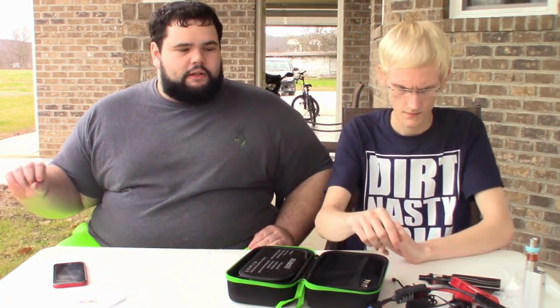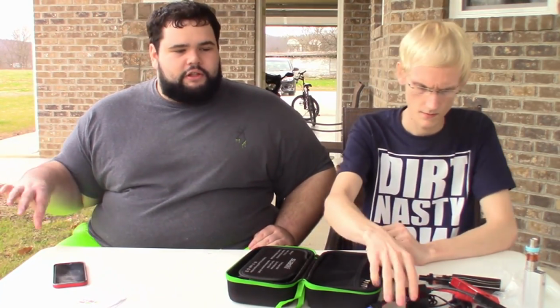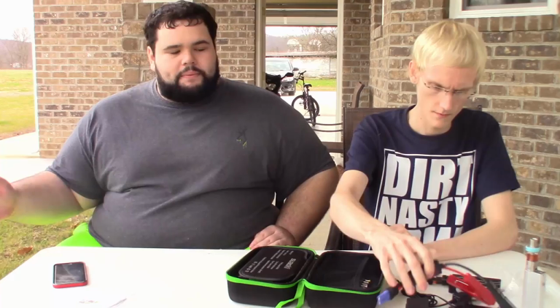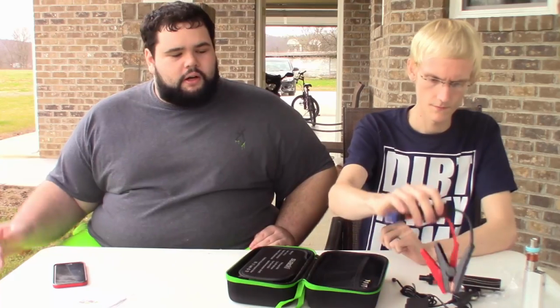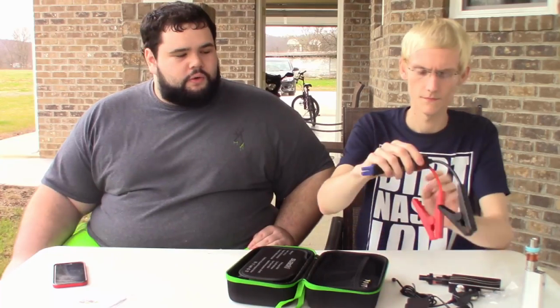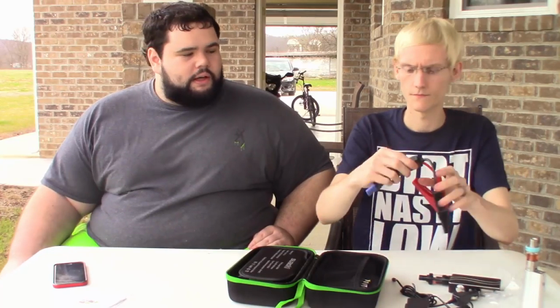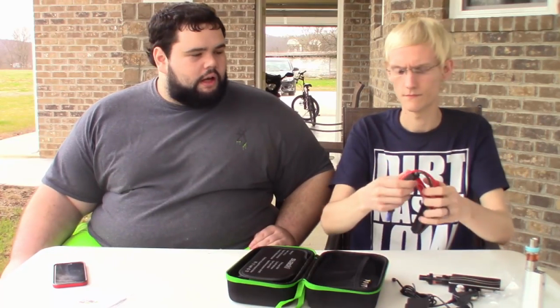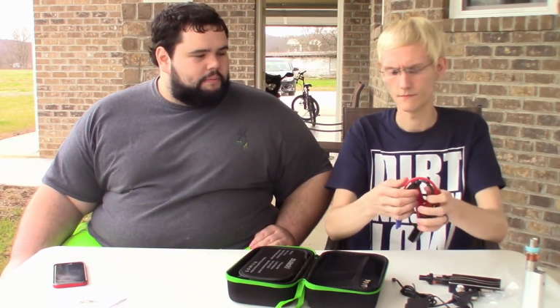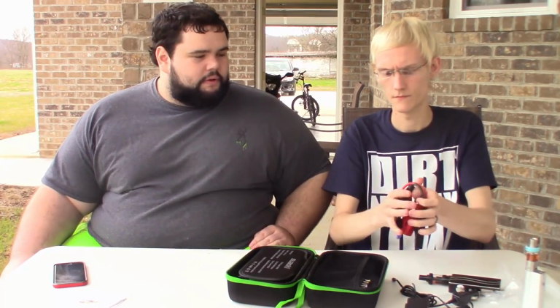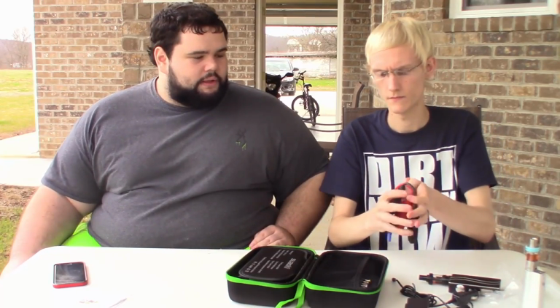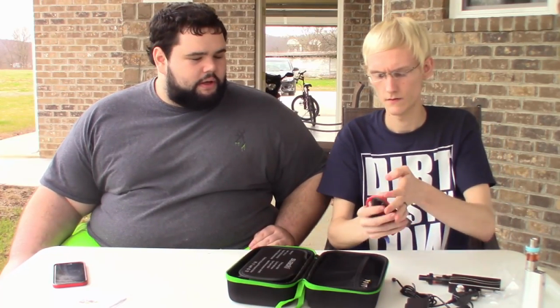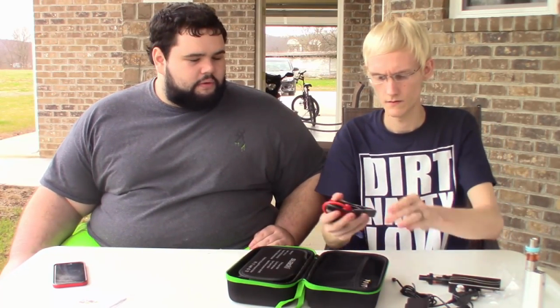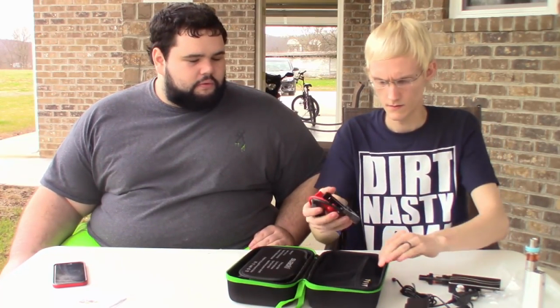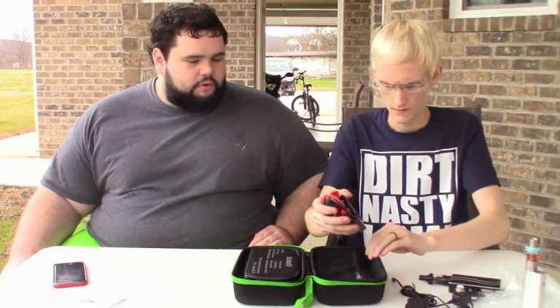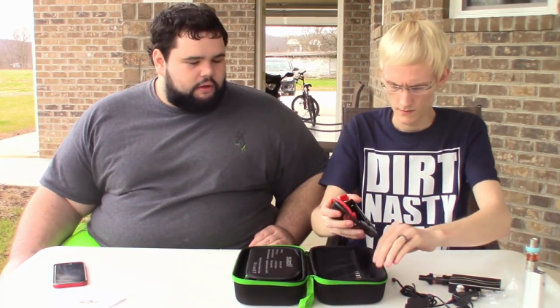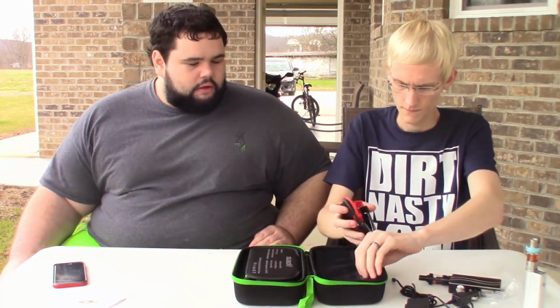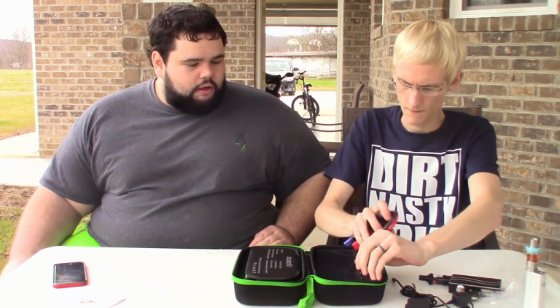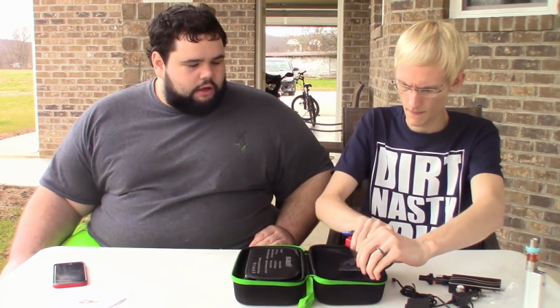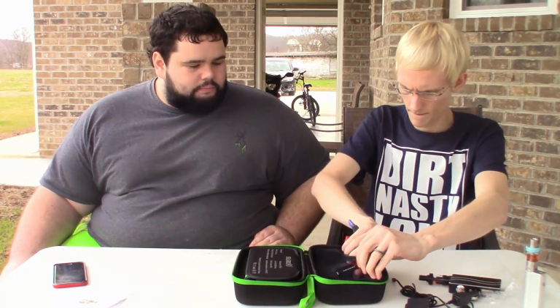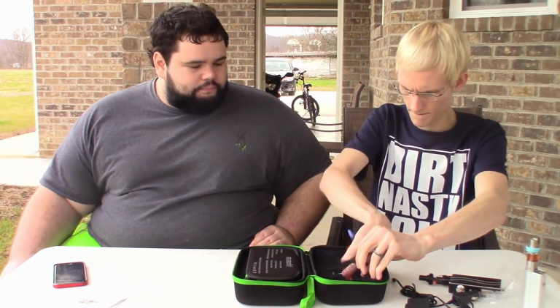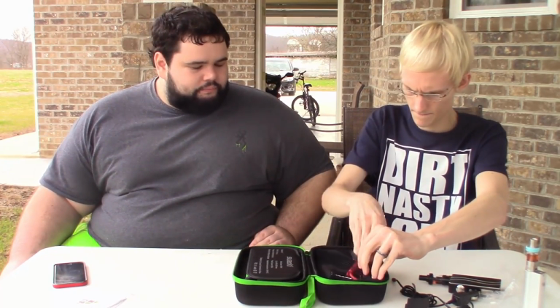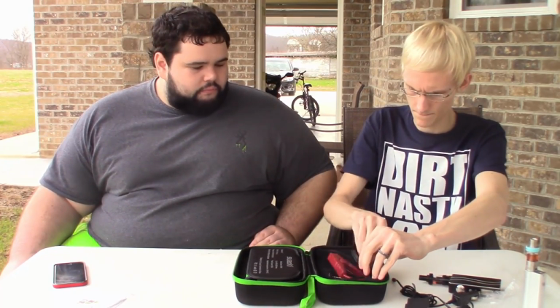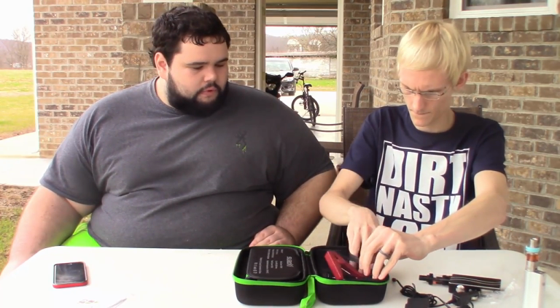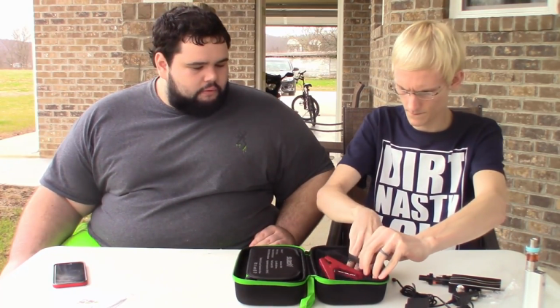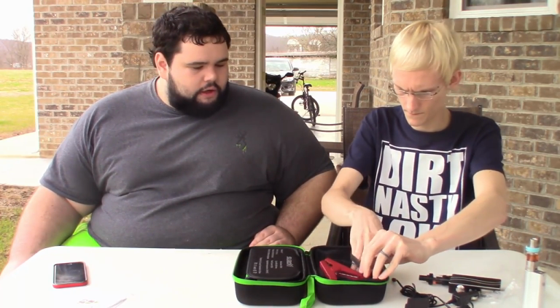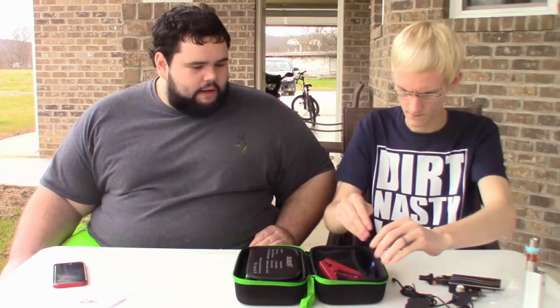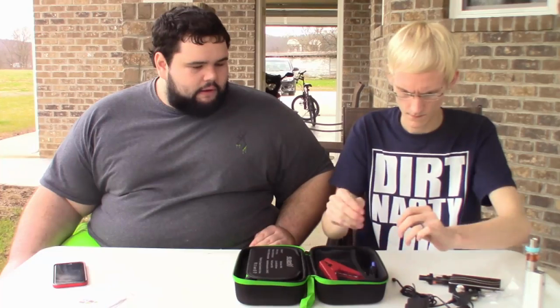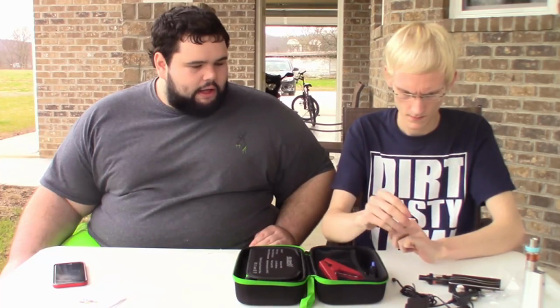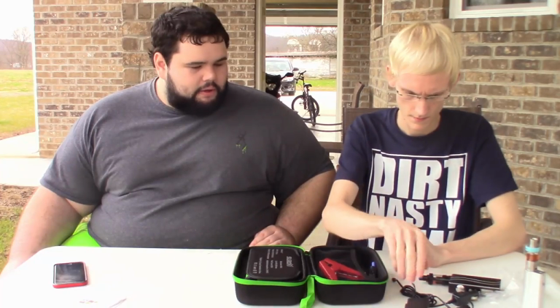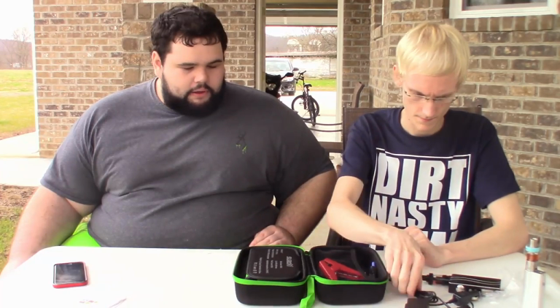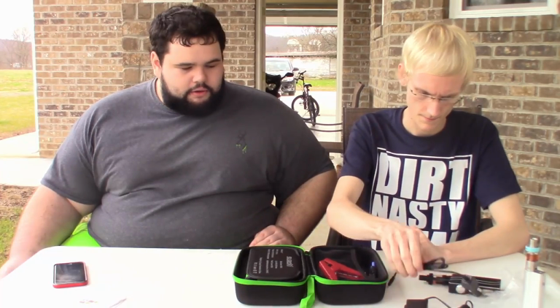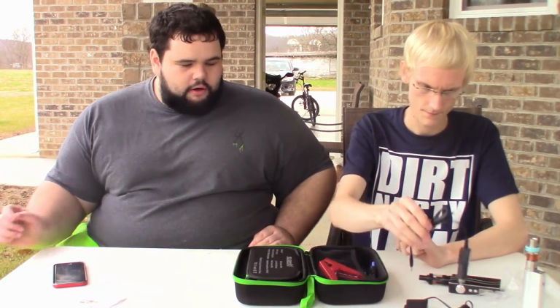As they claim, you can jumpstart 20 times, so that's pretty cool. I don't really know if I have a laptop we can charge.